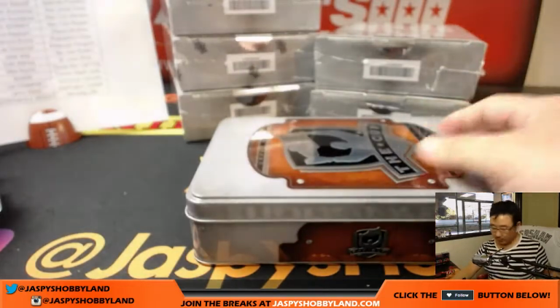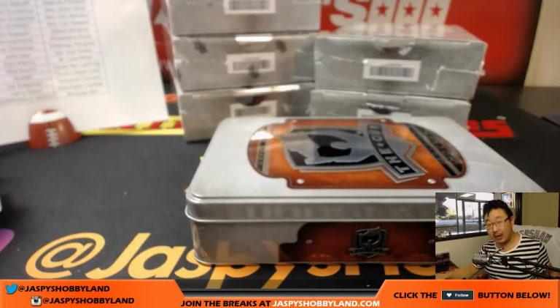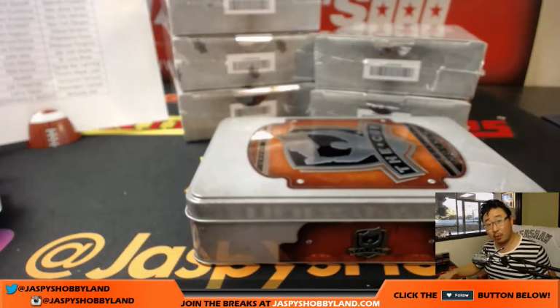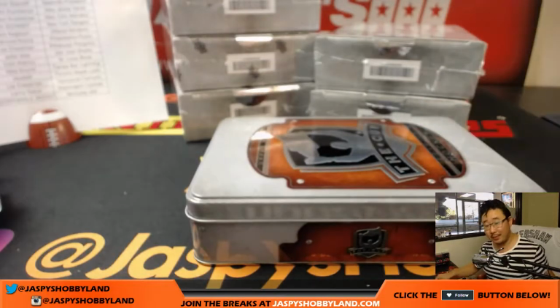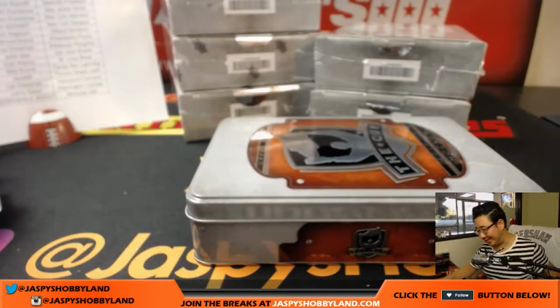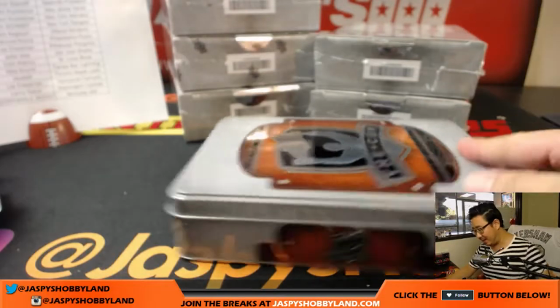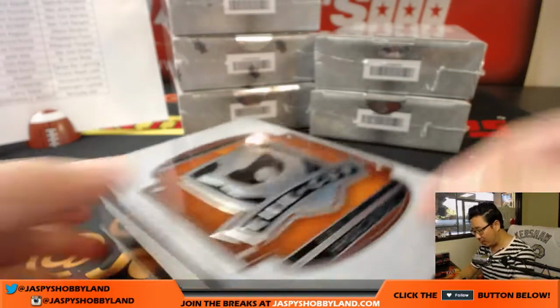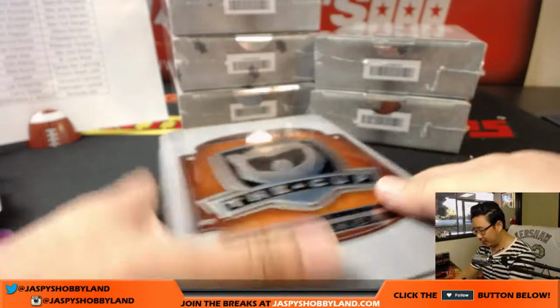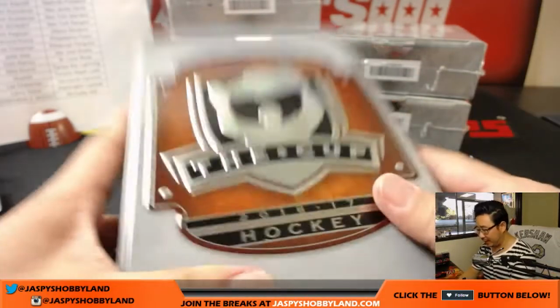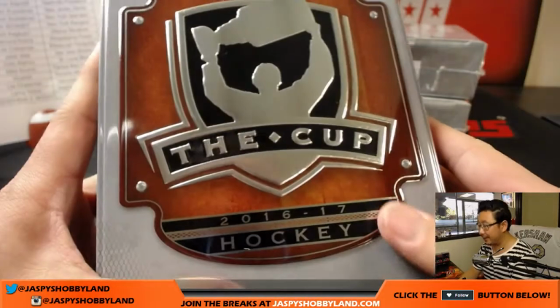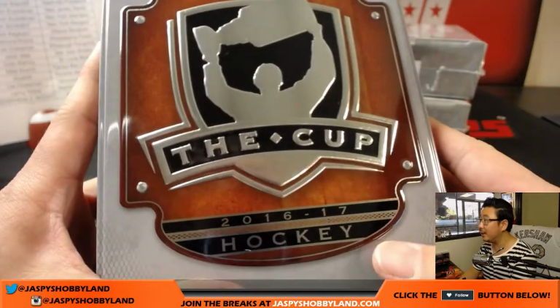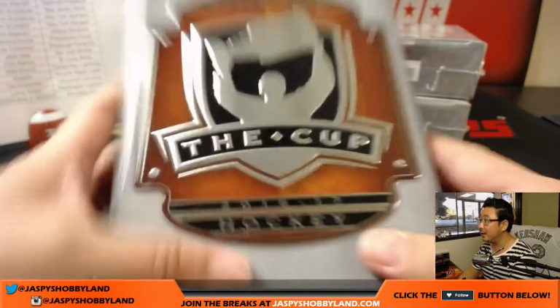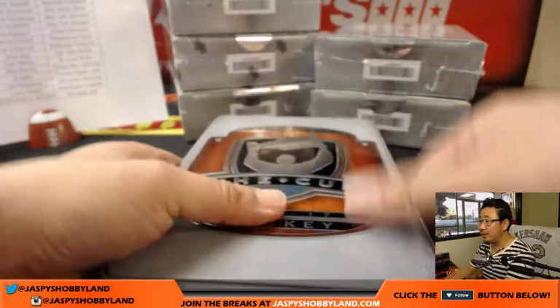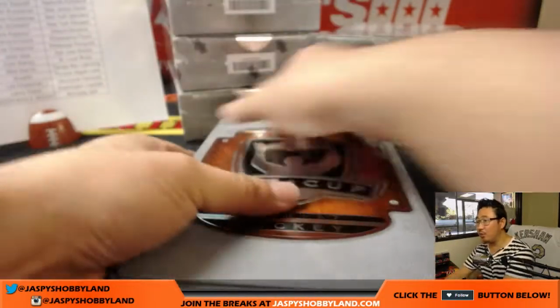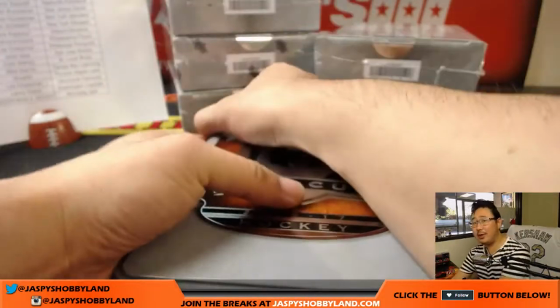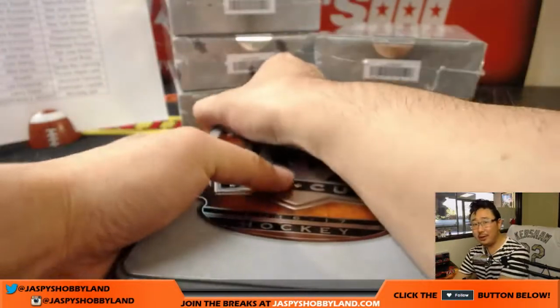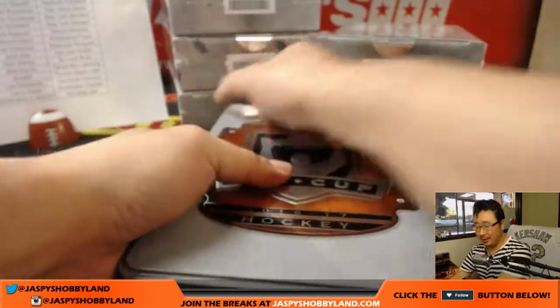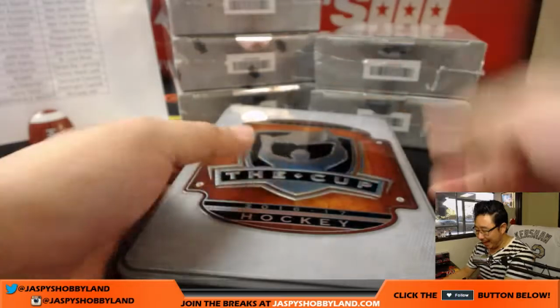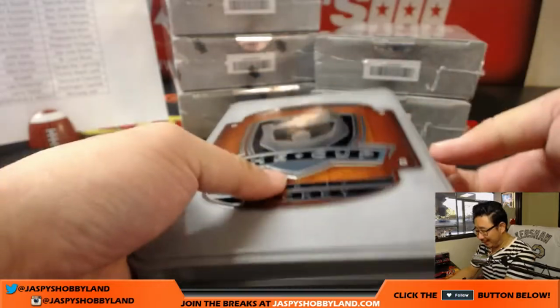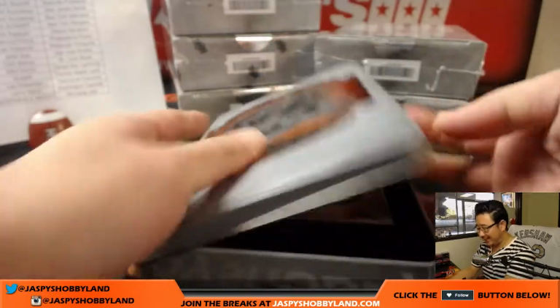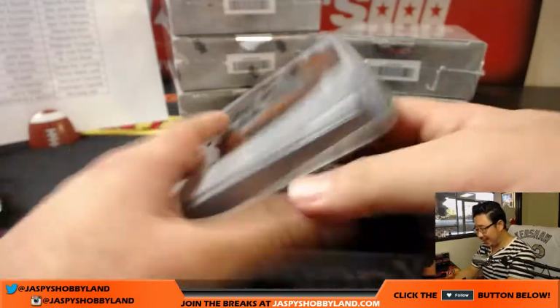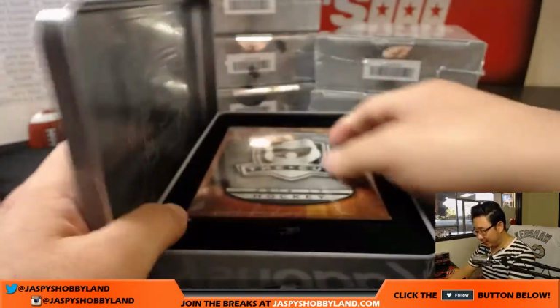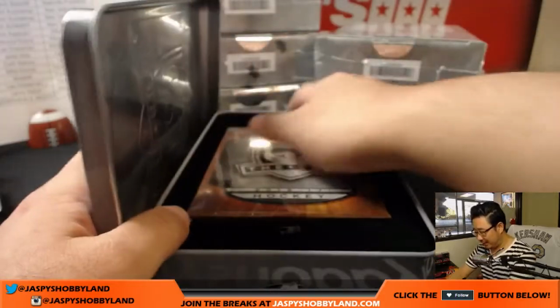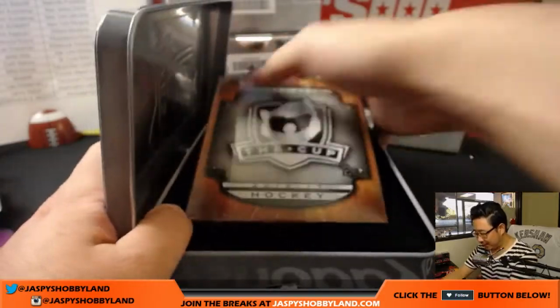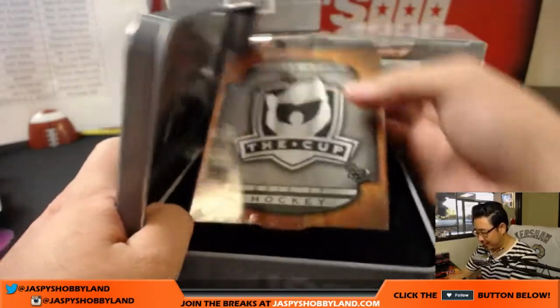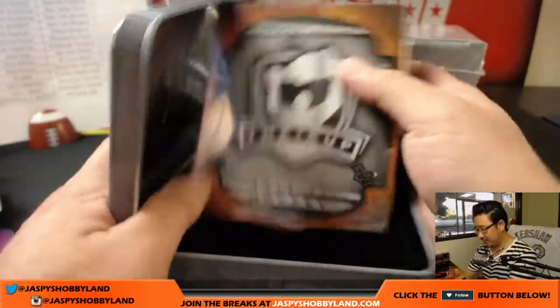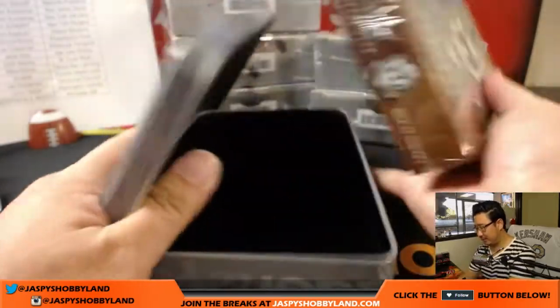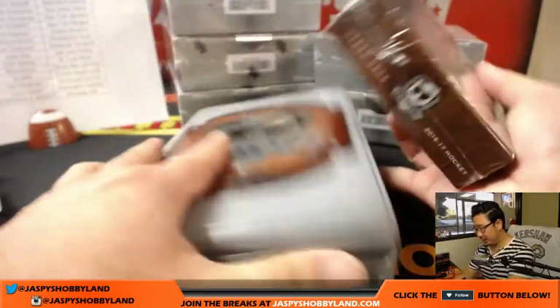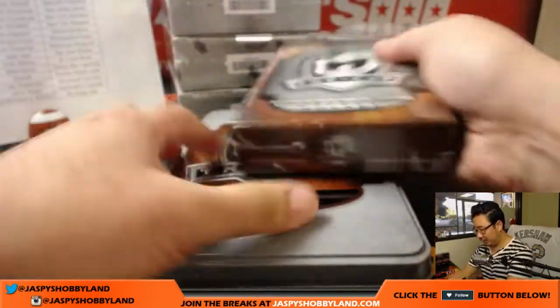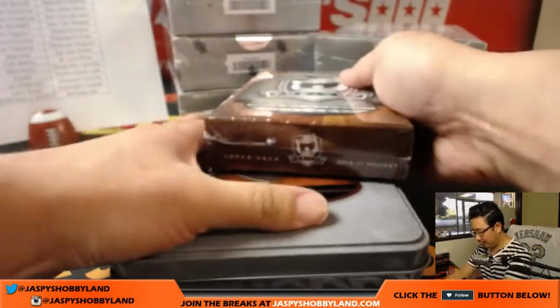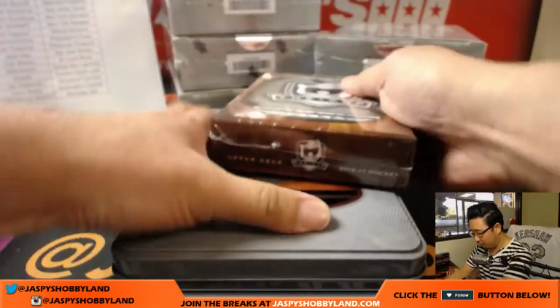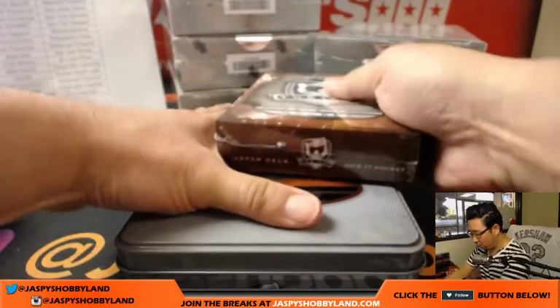Box number one, tin number one. Good luck. I like the wood accents that they have on these tins now — gives it a little warmth.